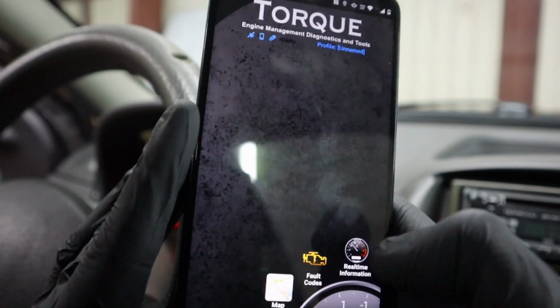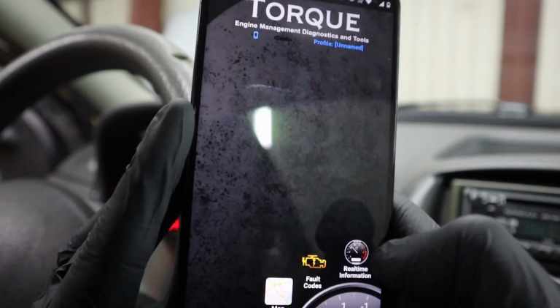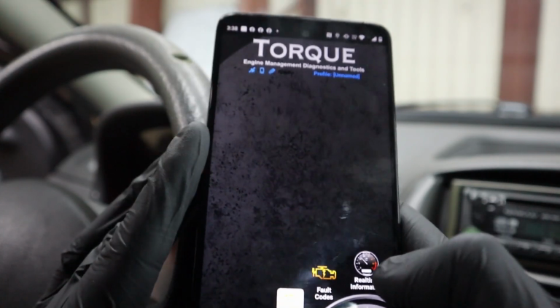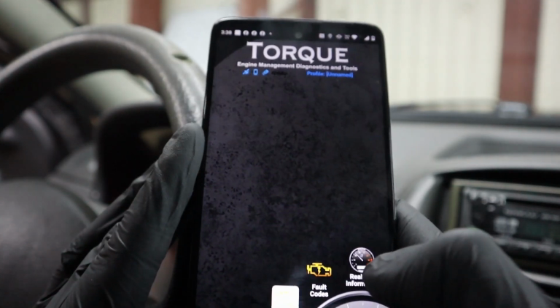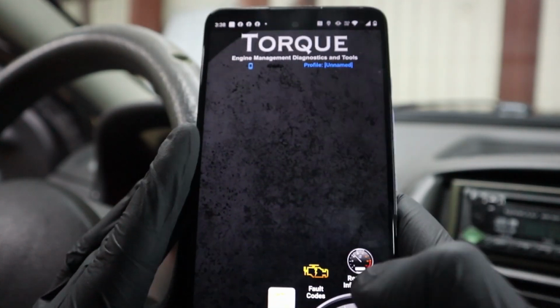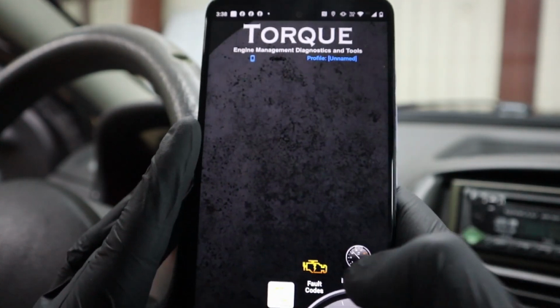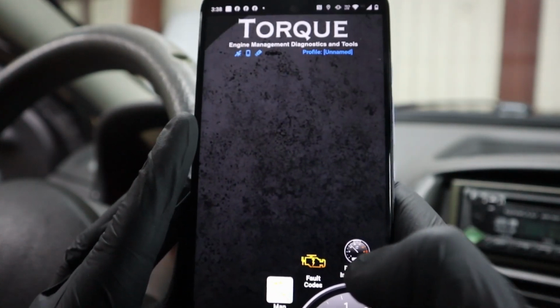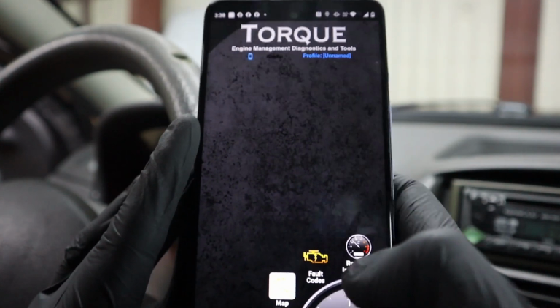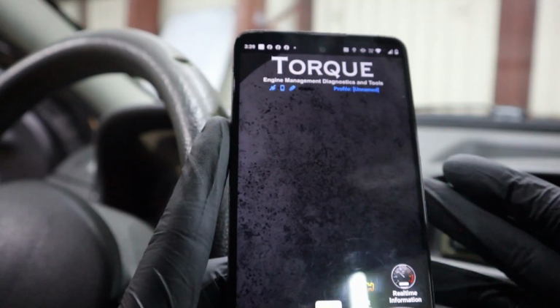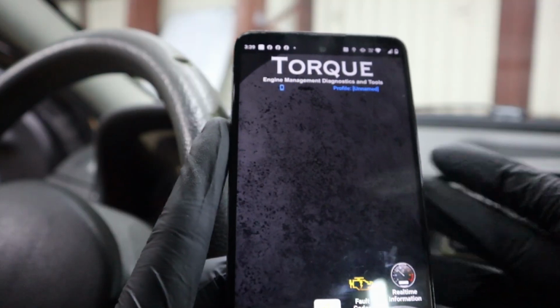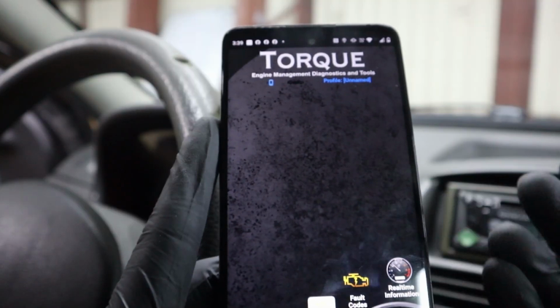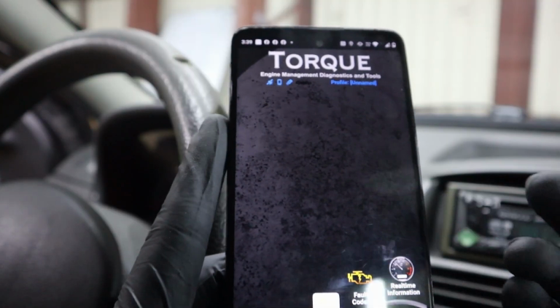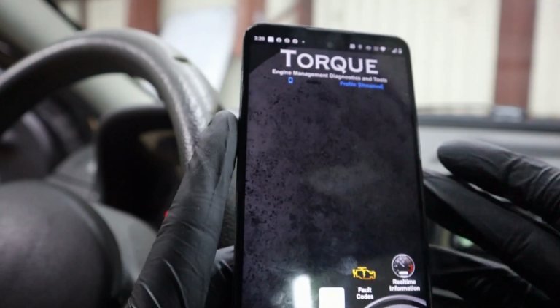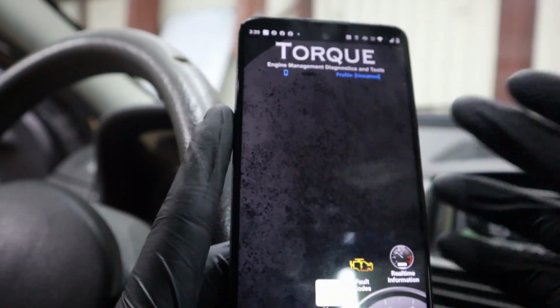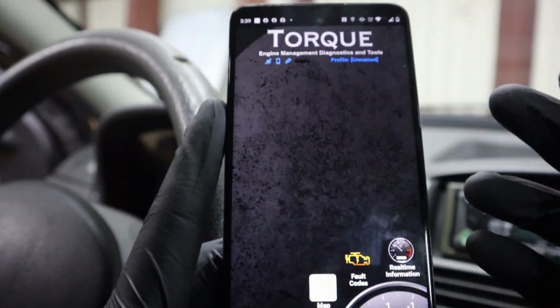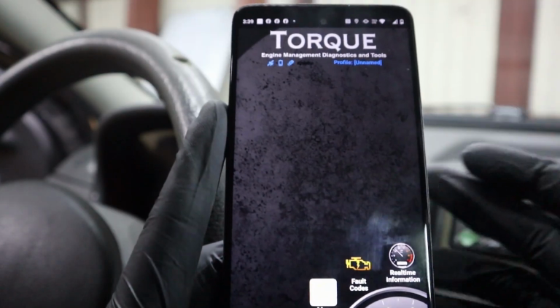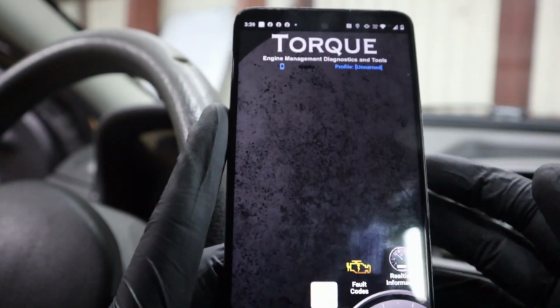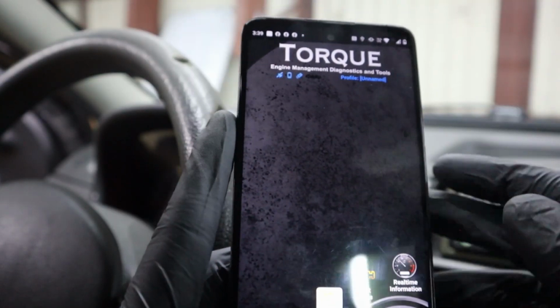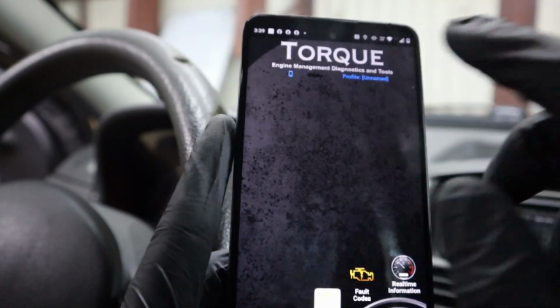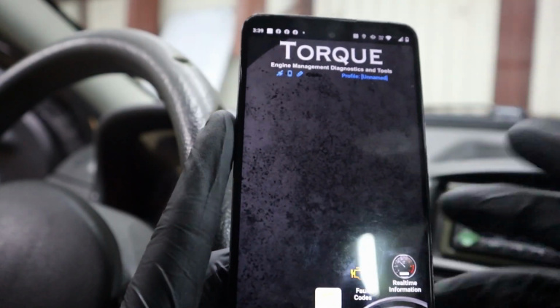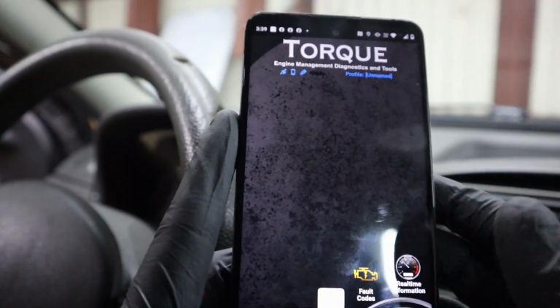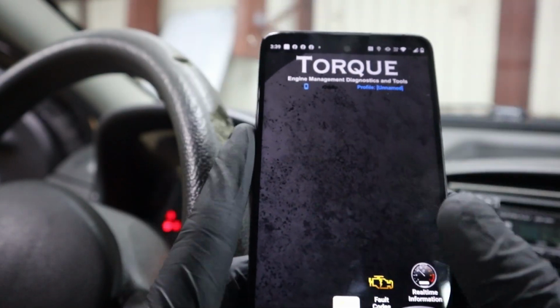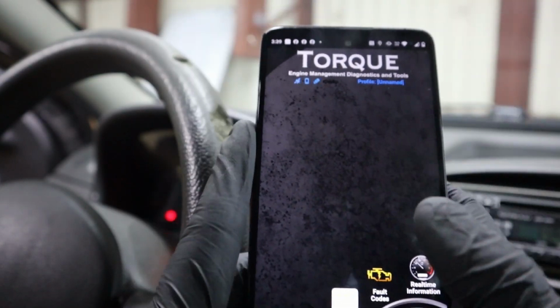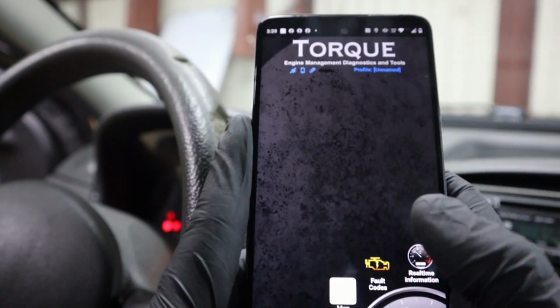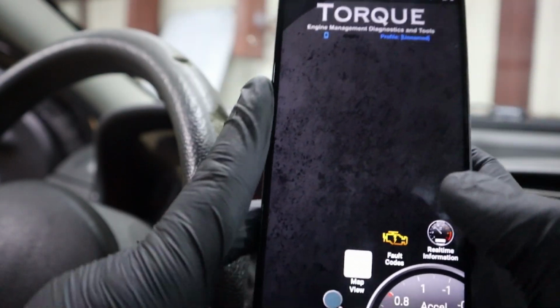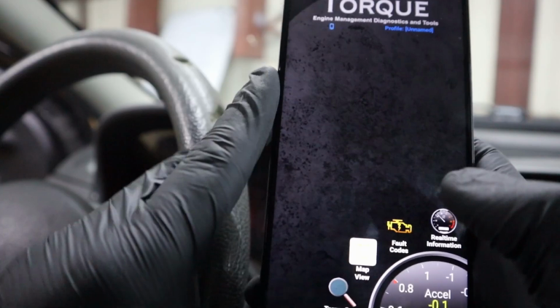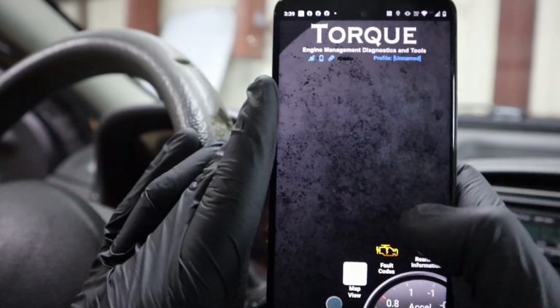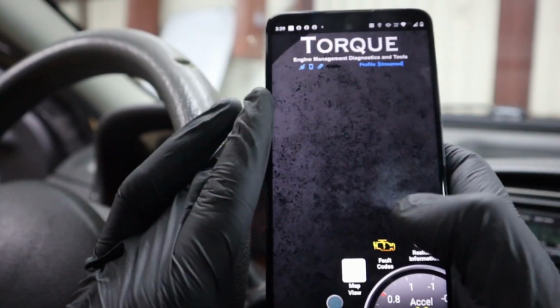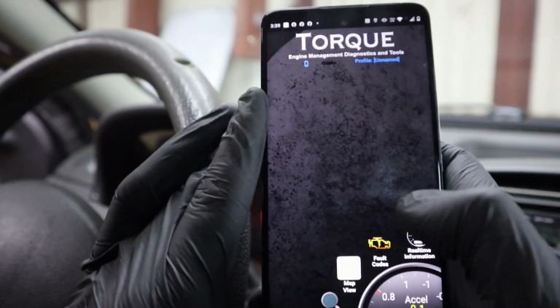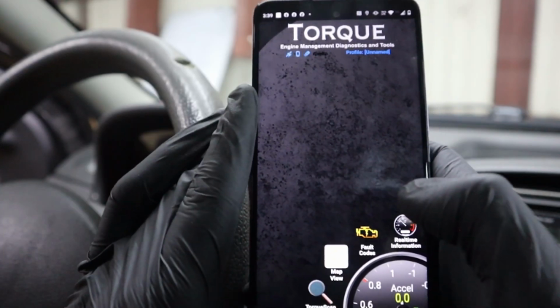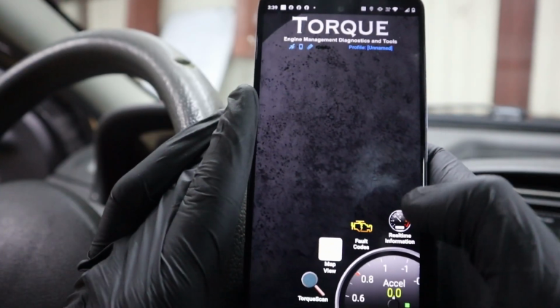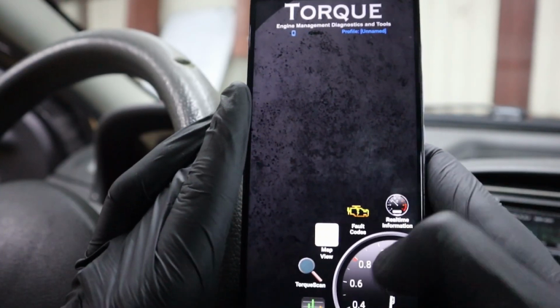Usually I use the Car Scanner app, but I want you guys to know about other apps you can use. This one is very popular — the Torque app. I haven't used it in a while.